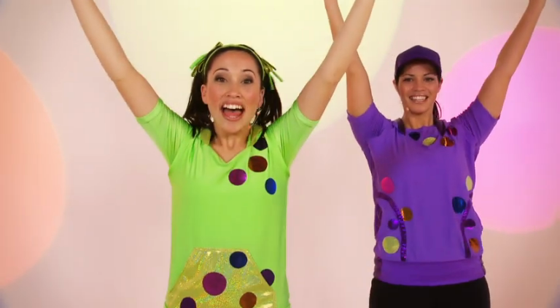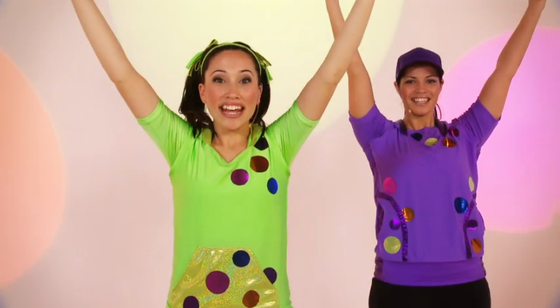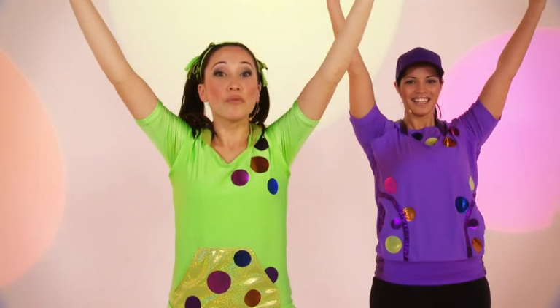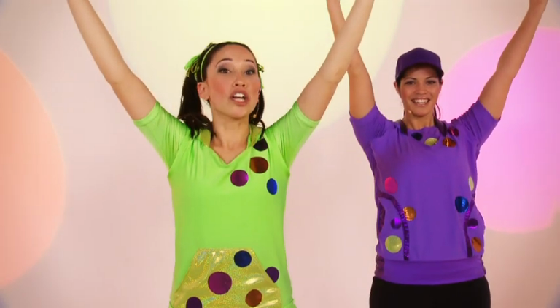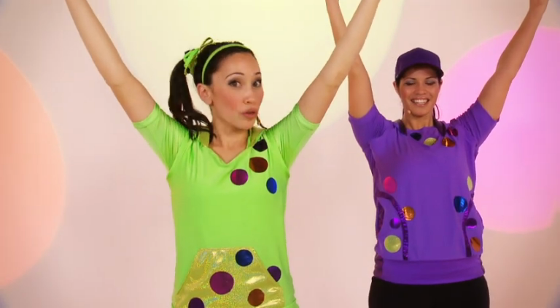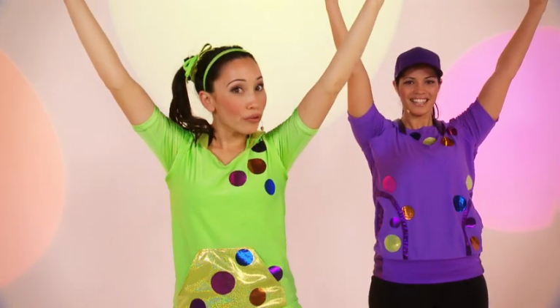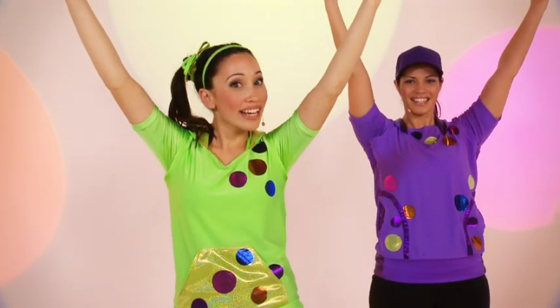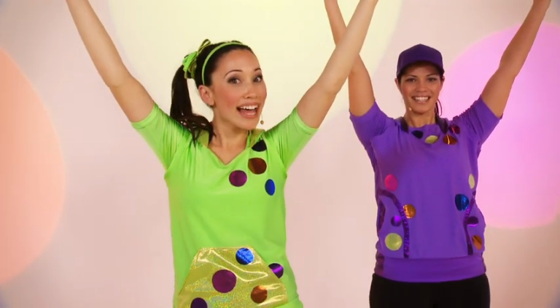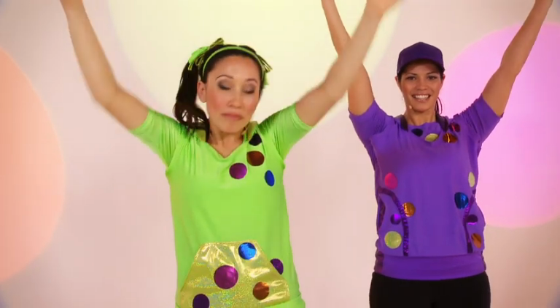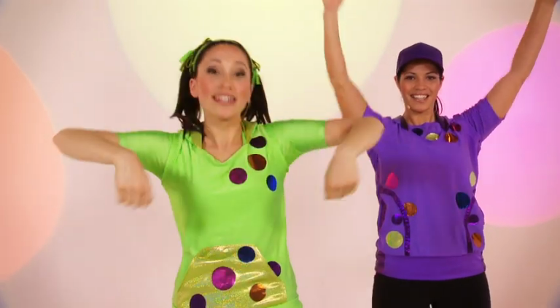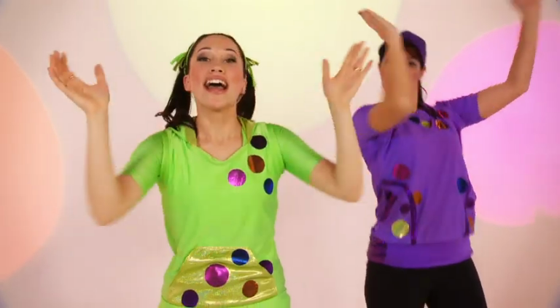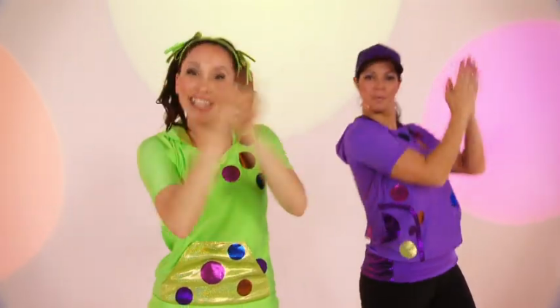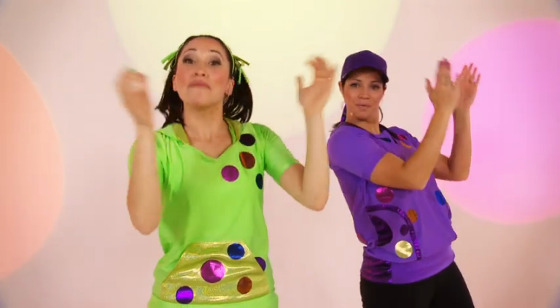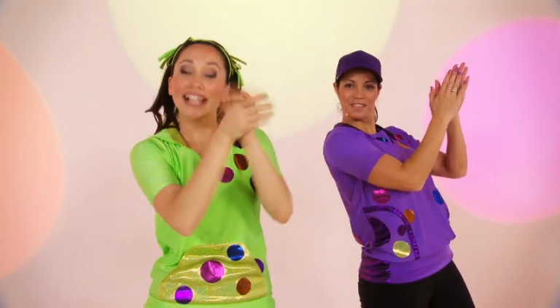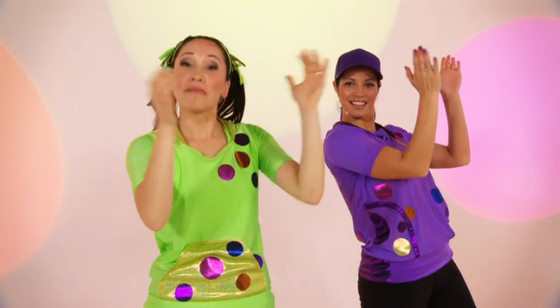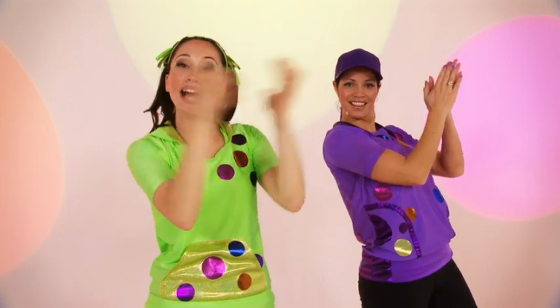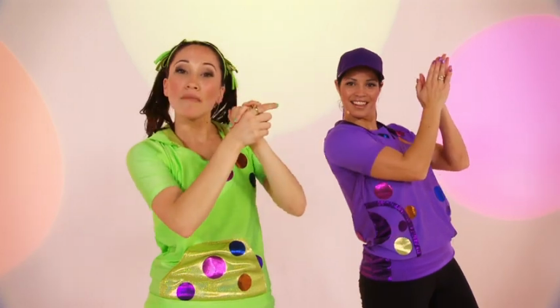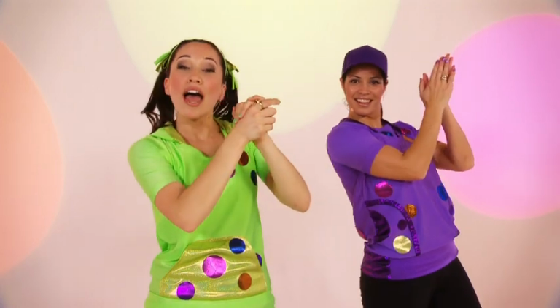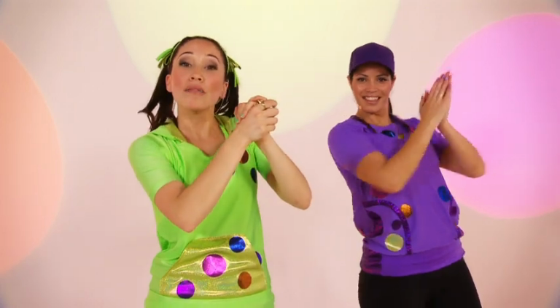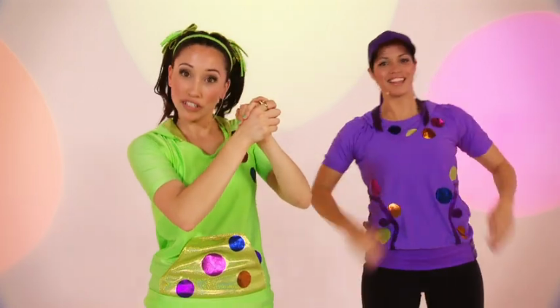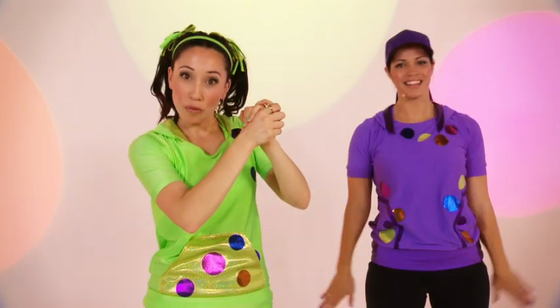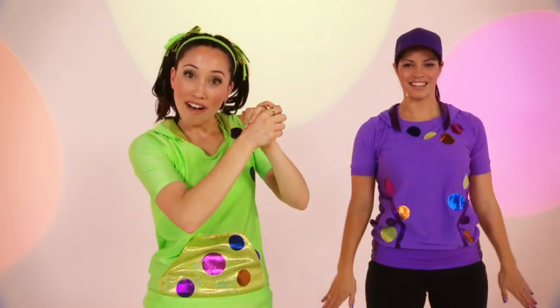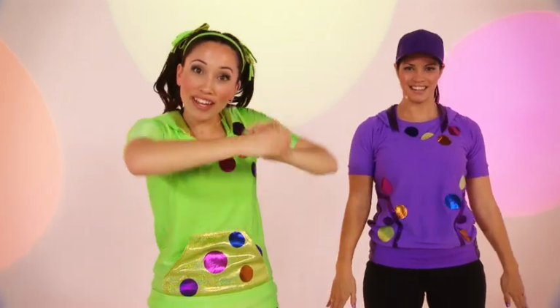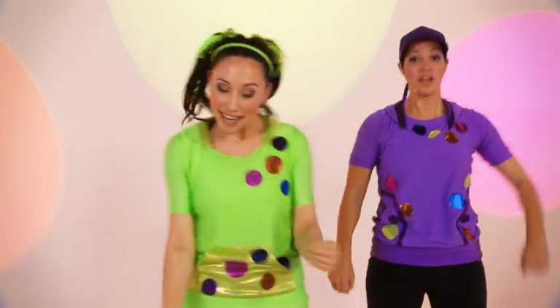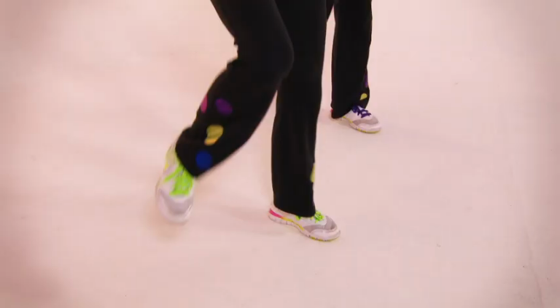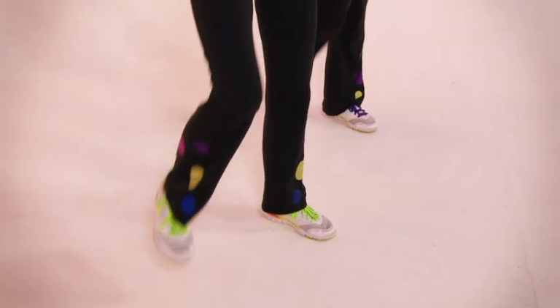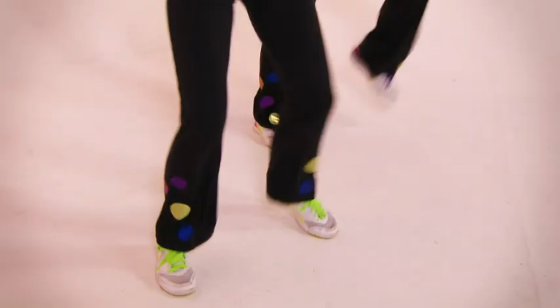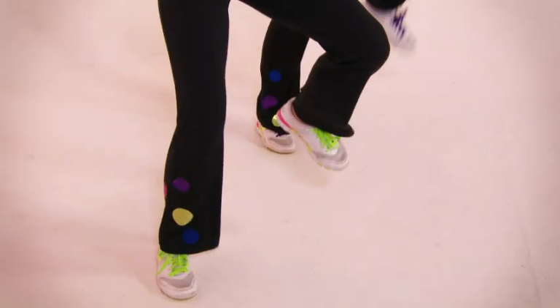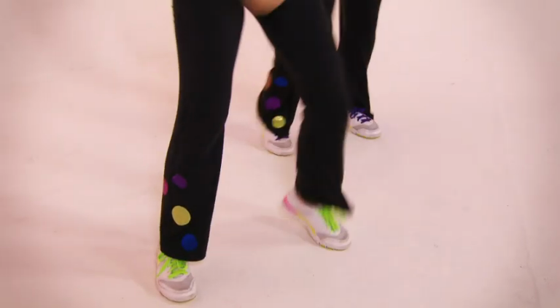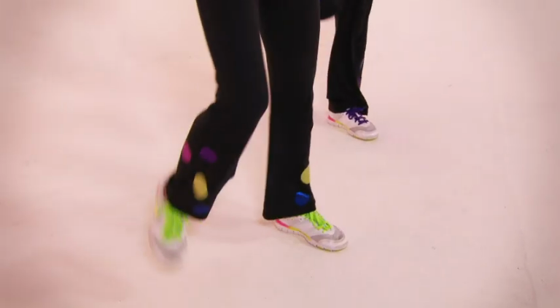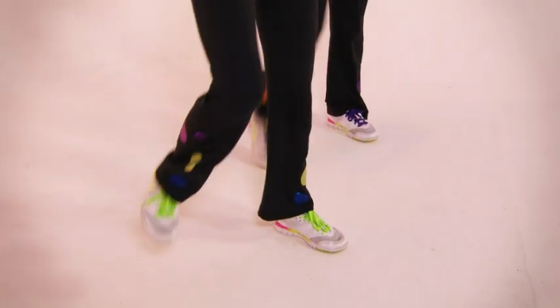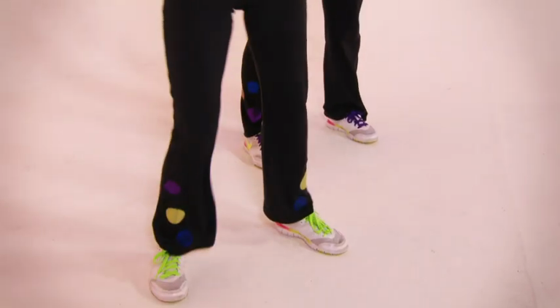Next, we're going to do three claps. Clap, clap, clap. And we're going to stomp our feet. Stomp, stomp, stomp.